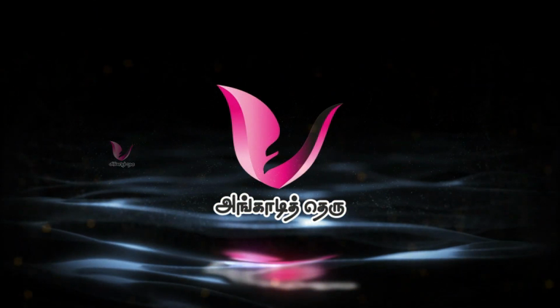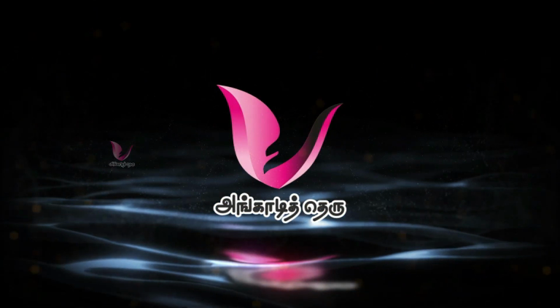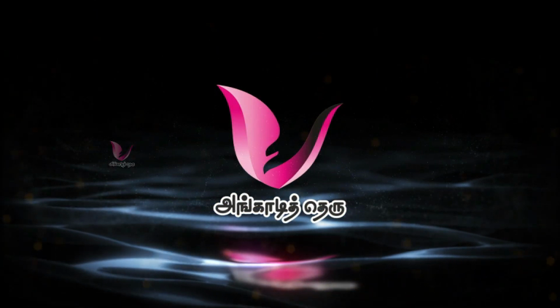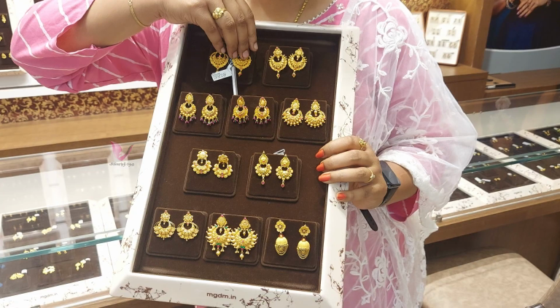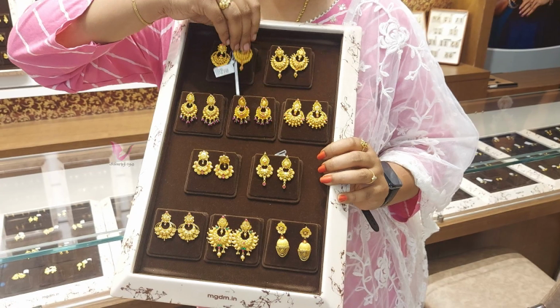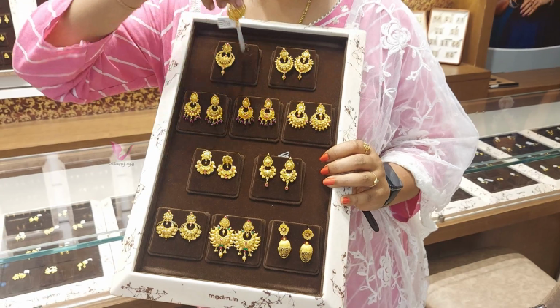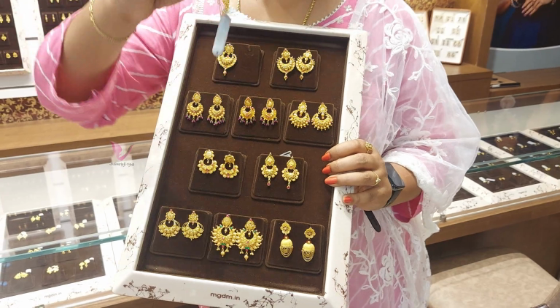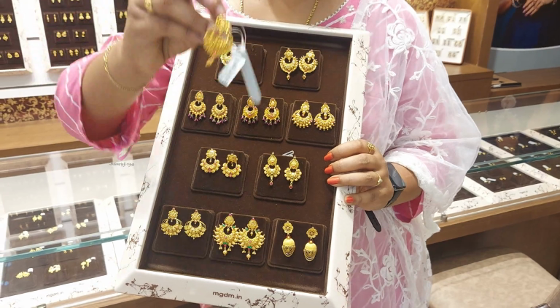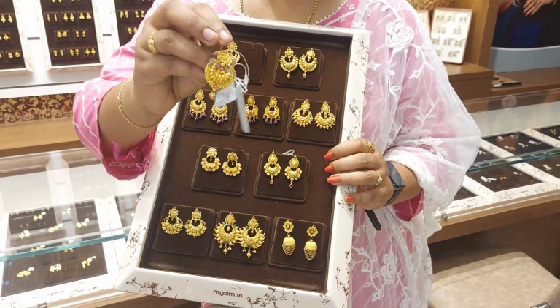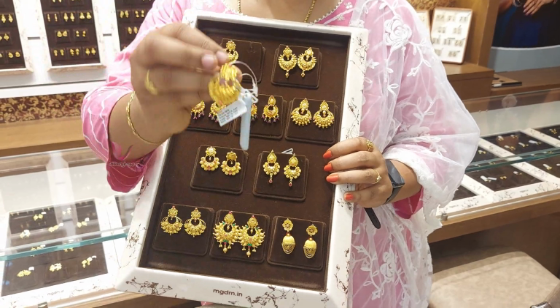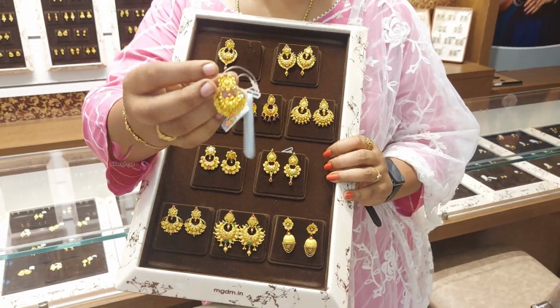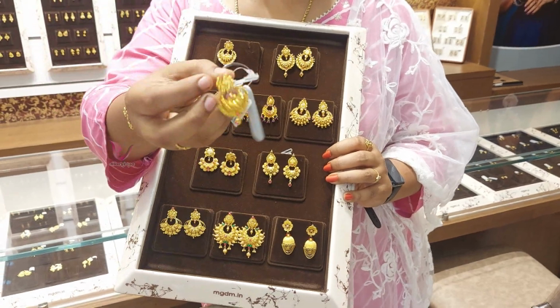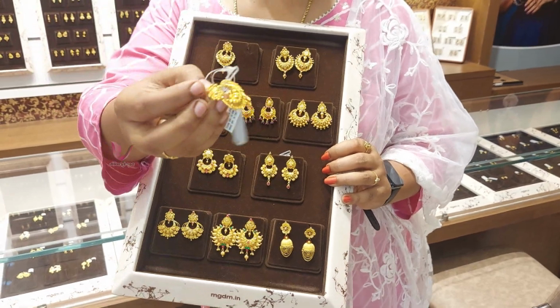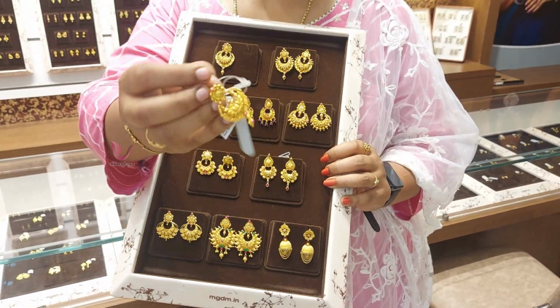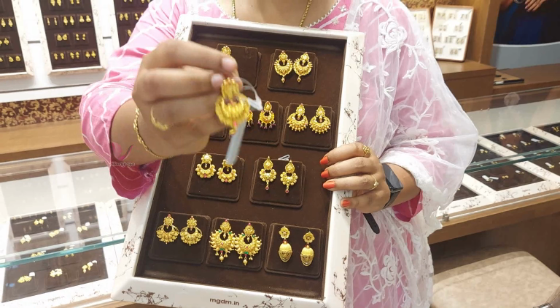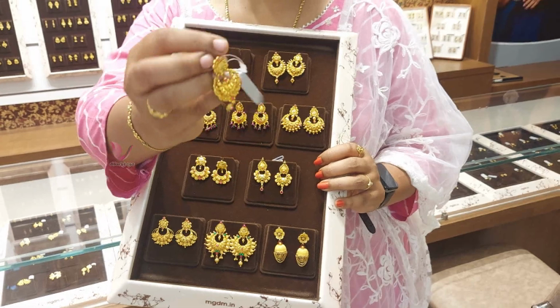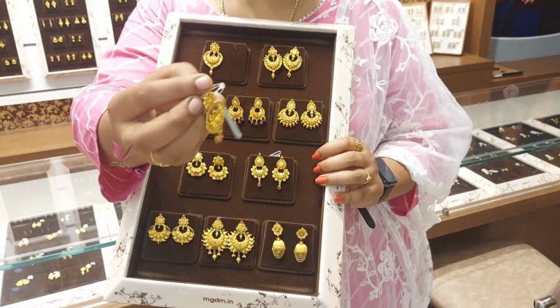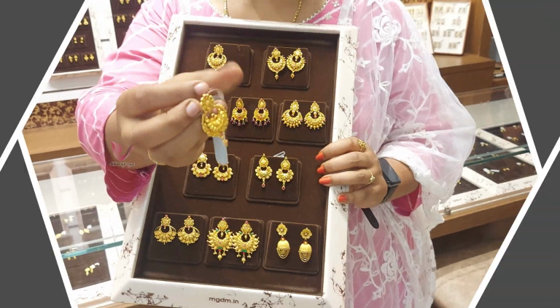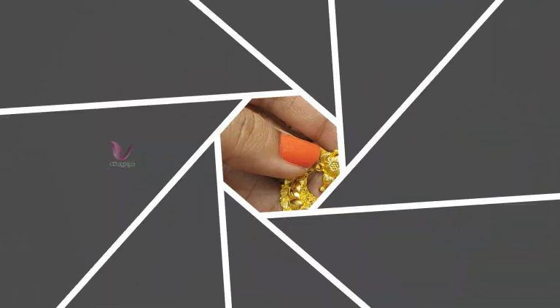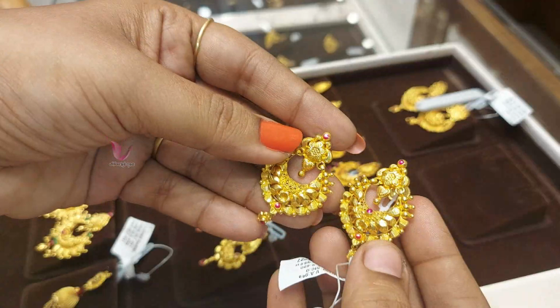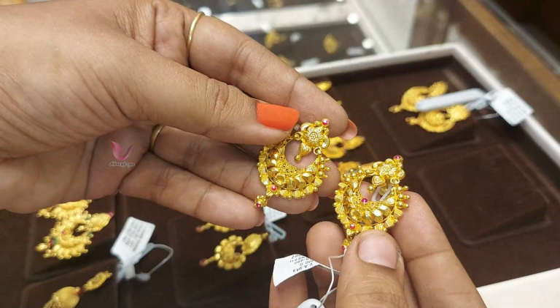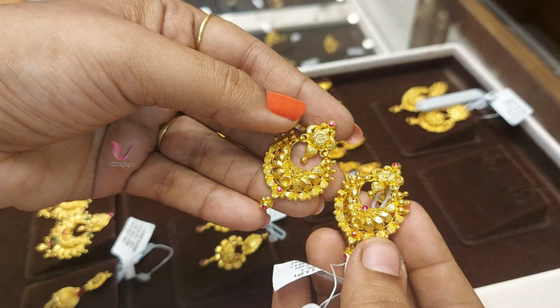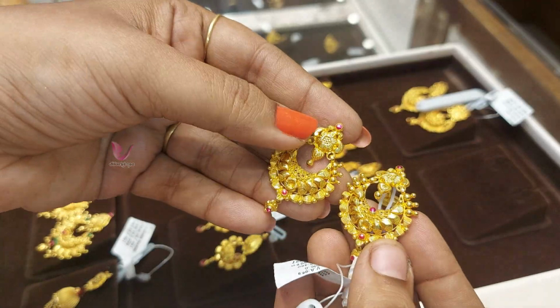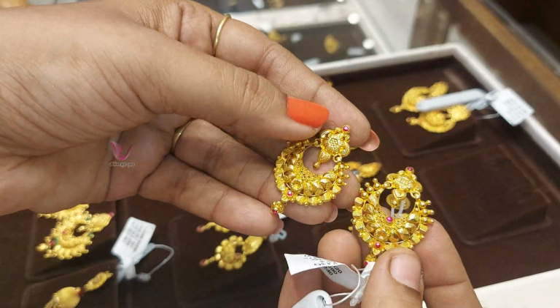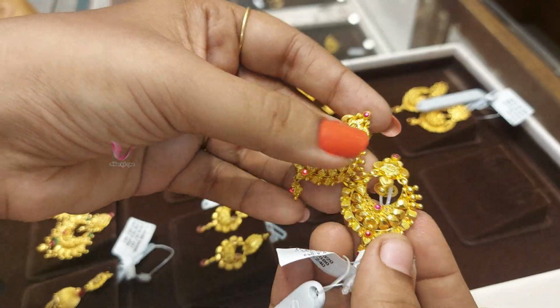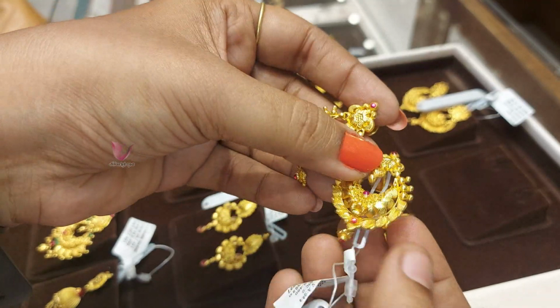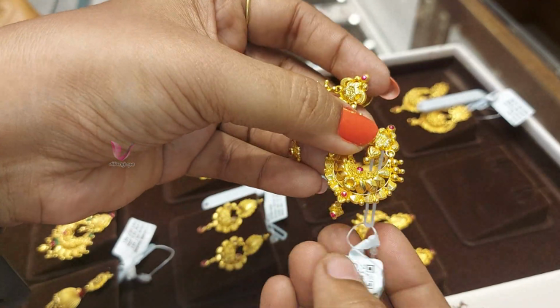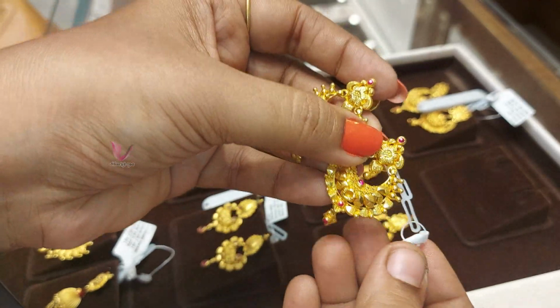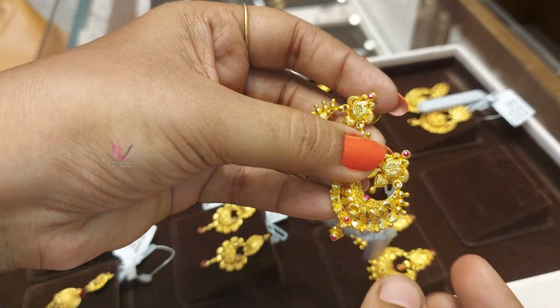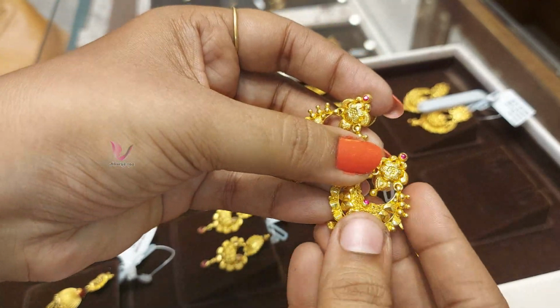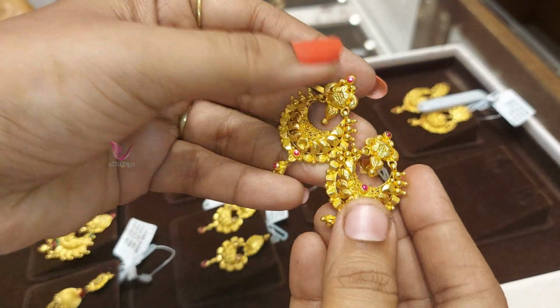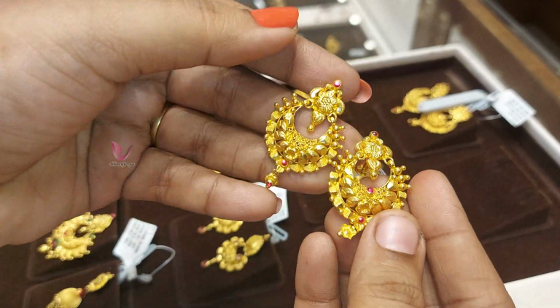First of all, this is a chanpal — it's very cute. It's 9 grams.